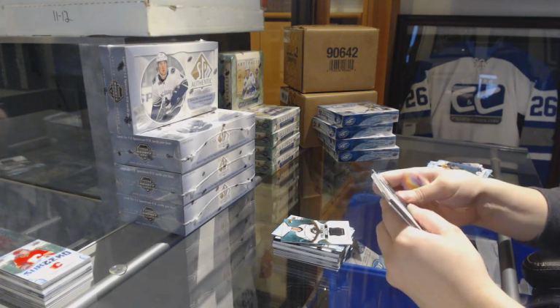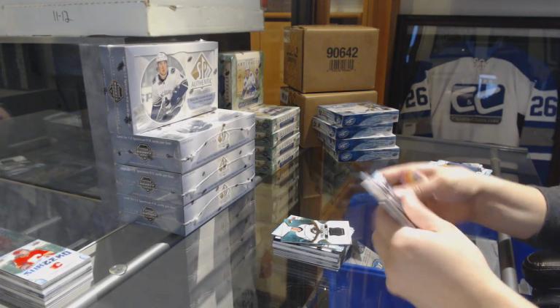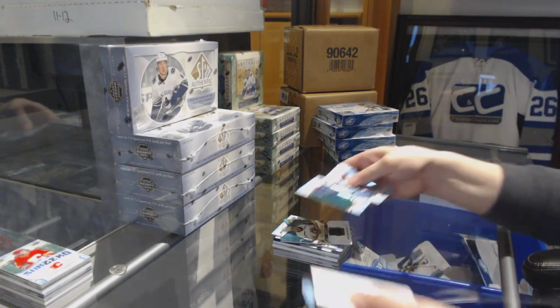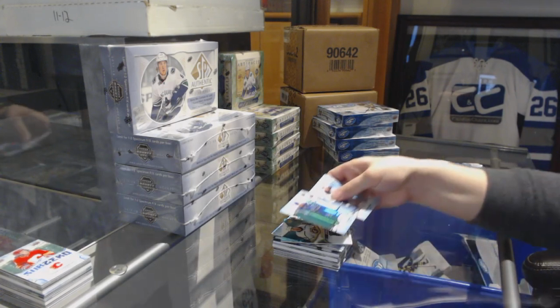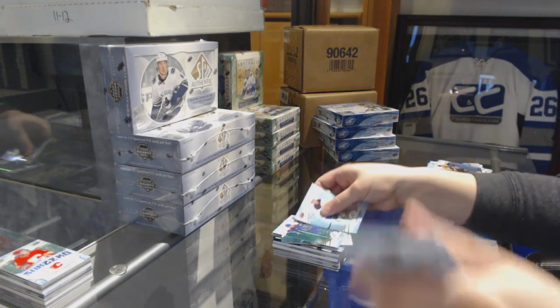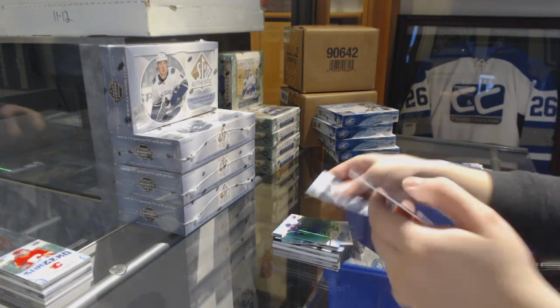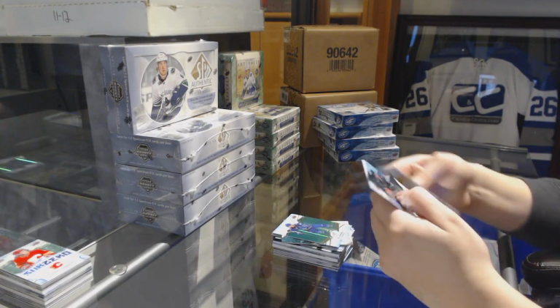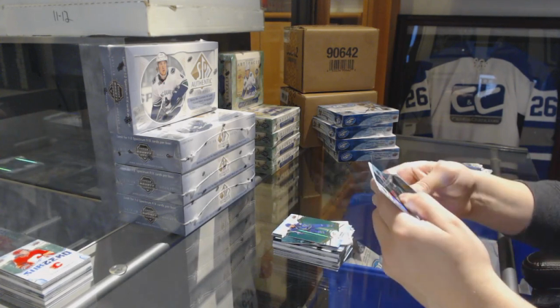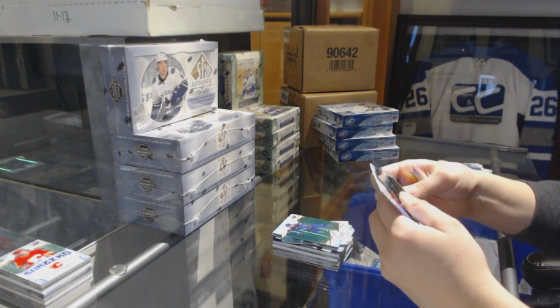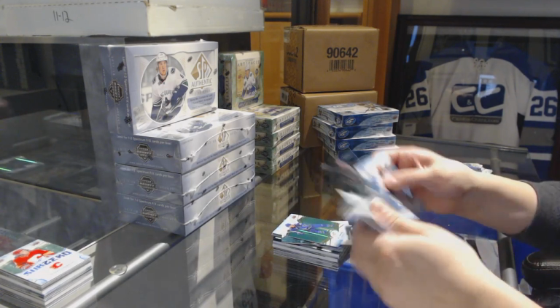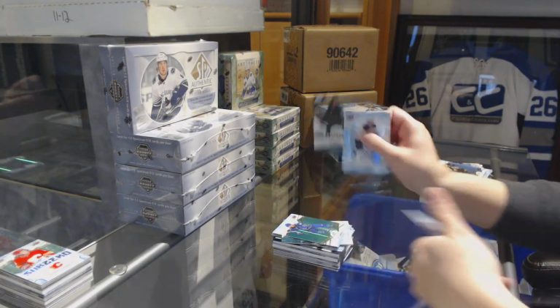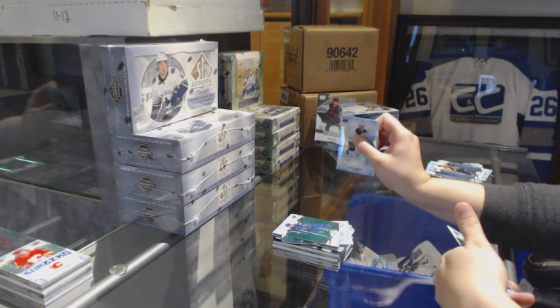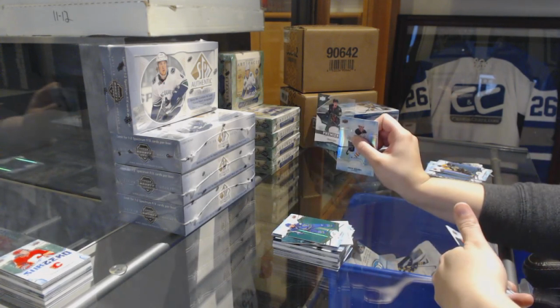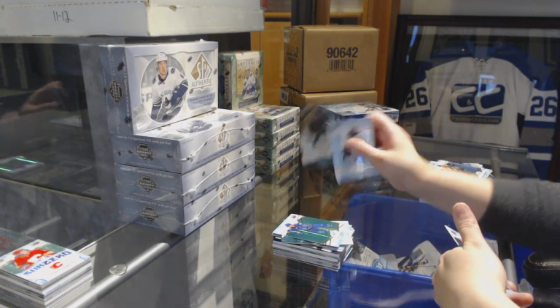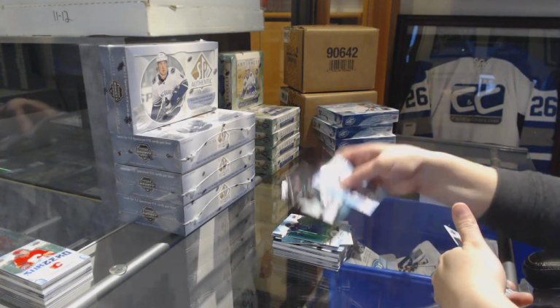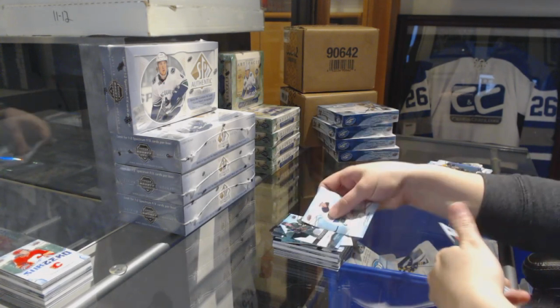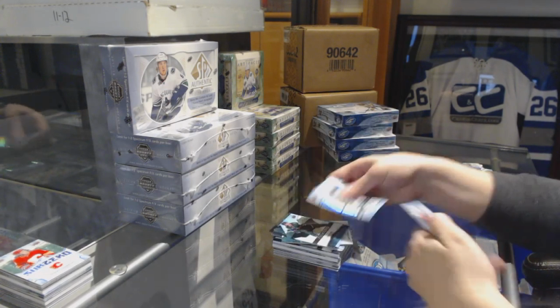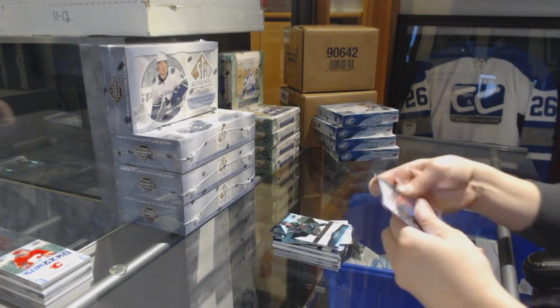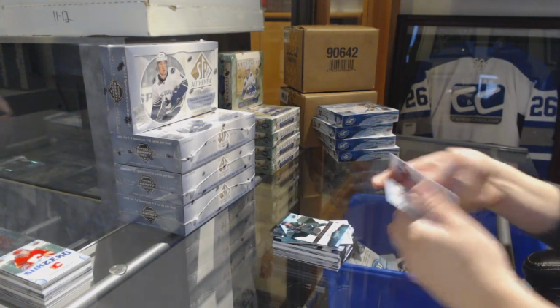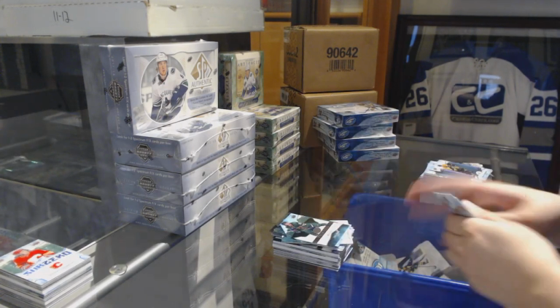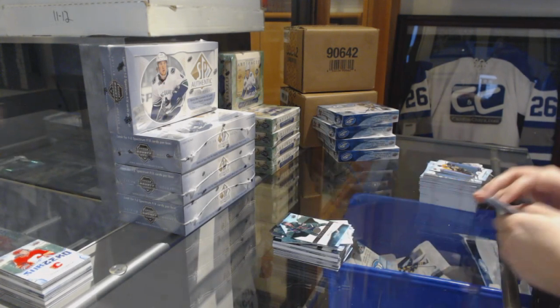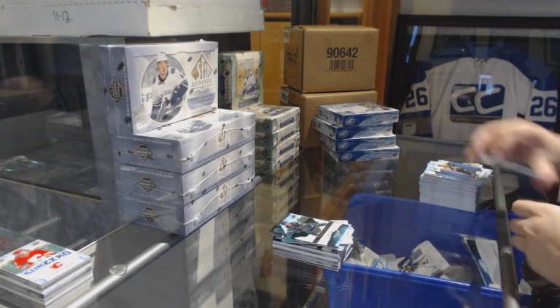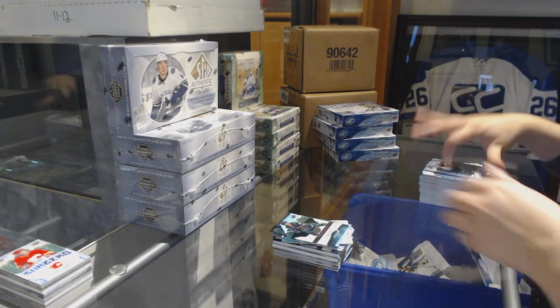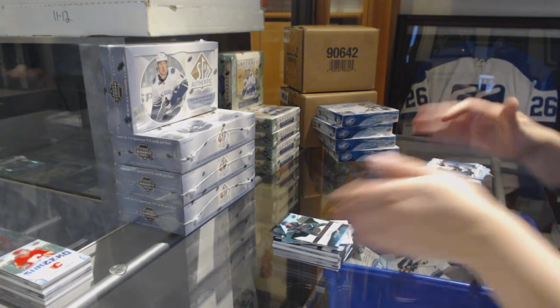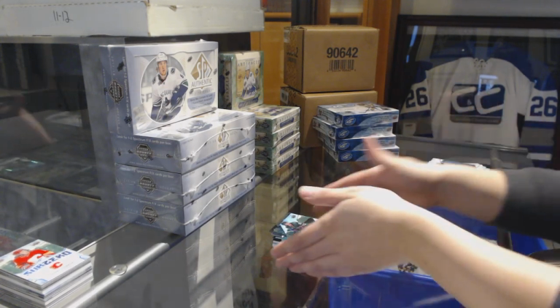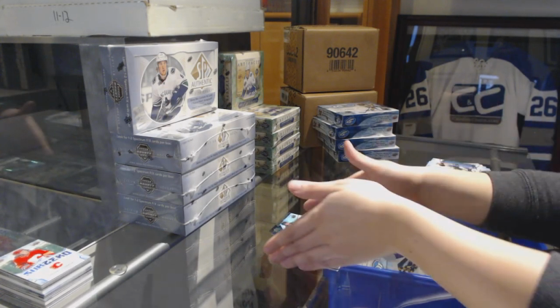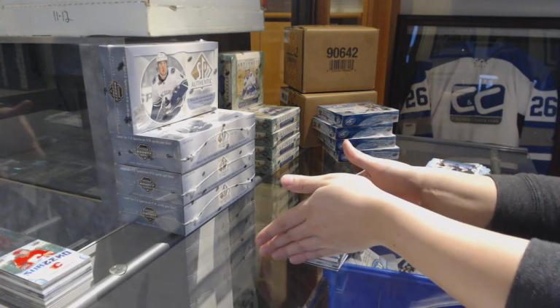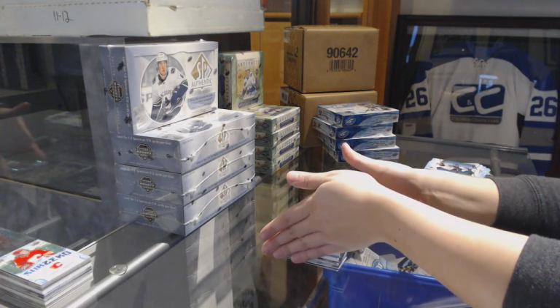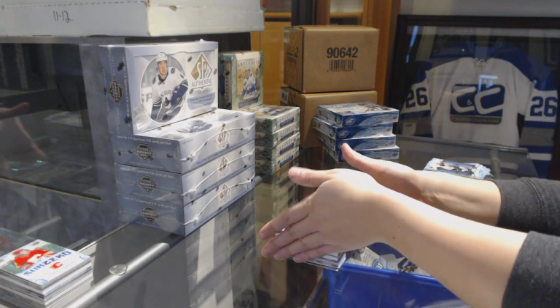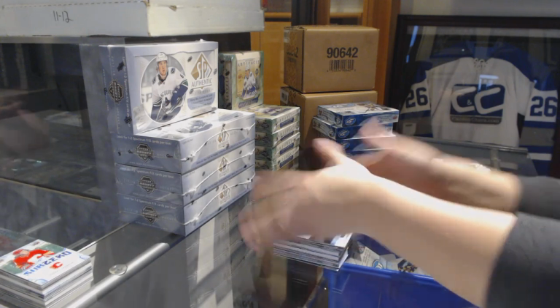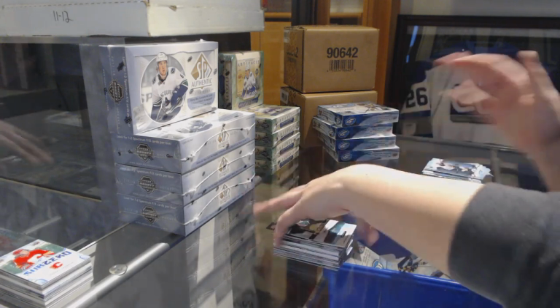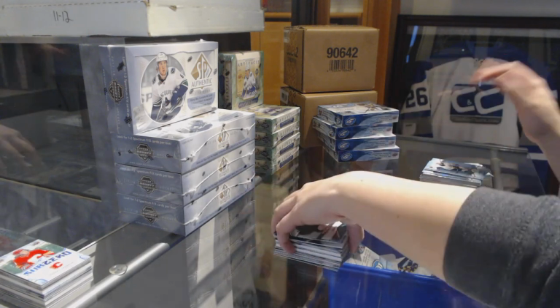Green for the Canucks, Bo Horvat. Number to 1299, Nick Seeler for the Minnesota Wild, rookie.